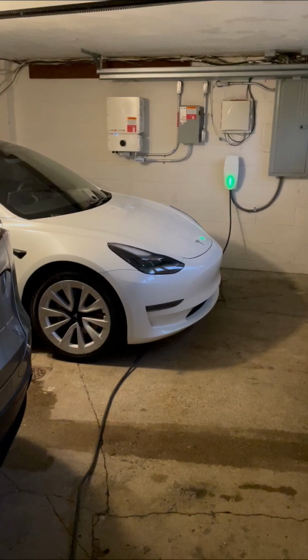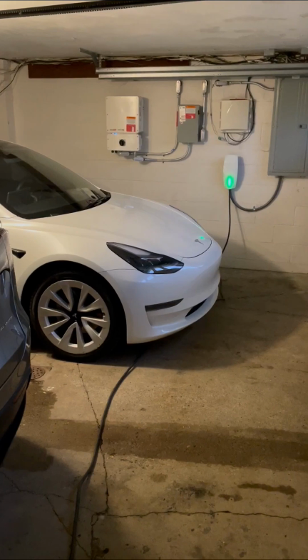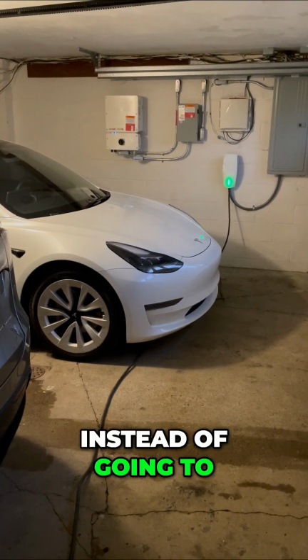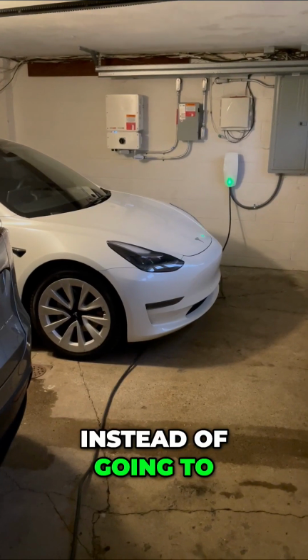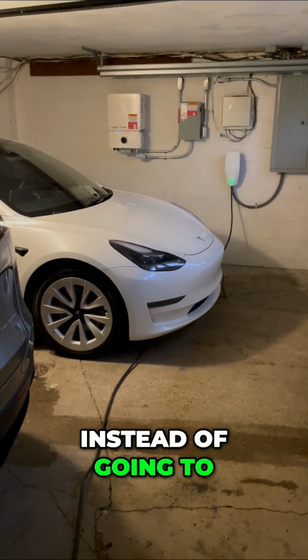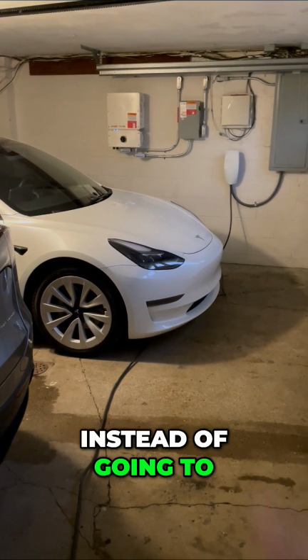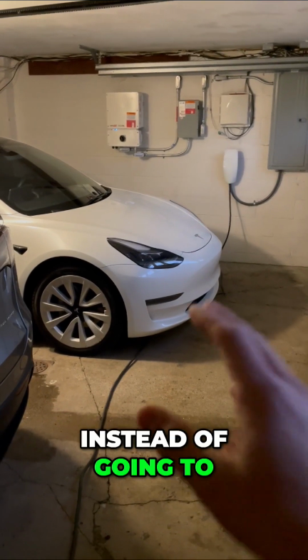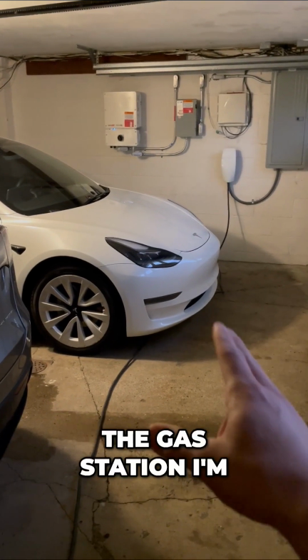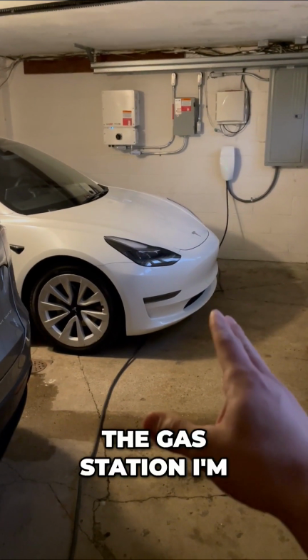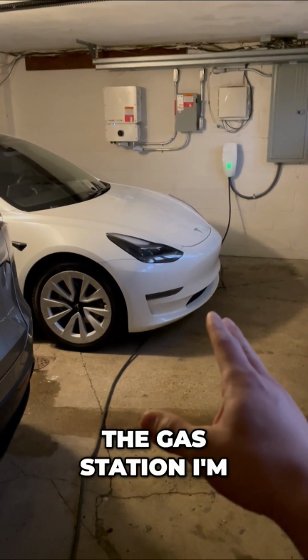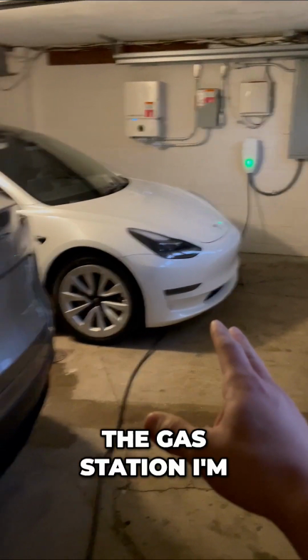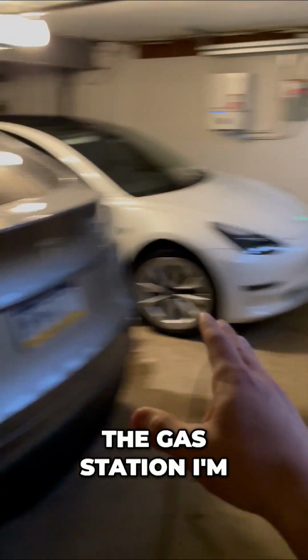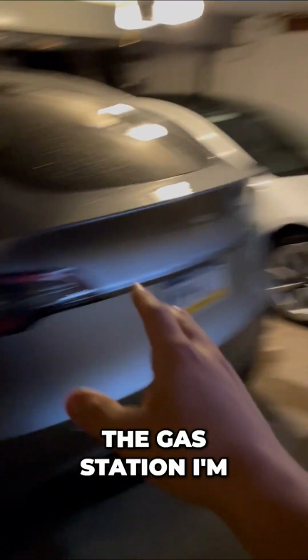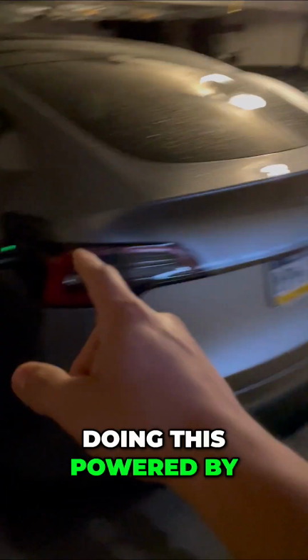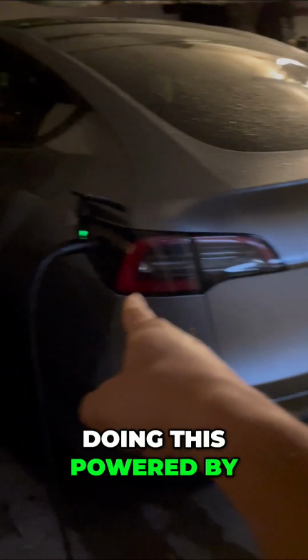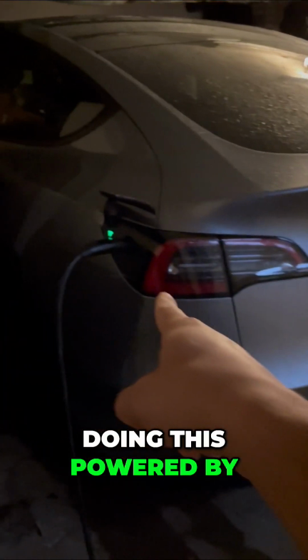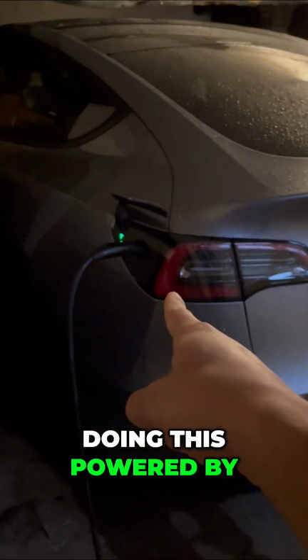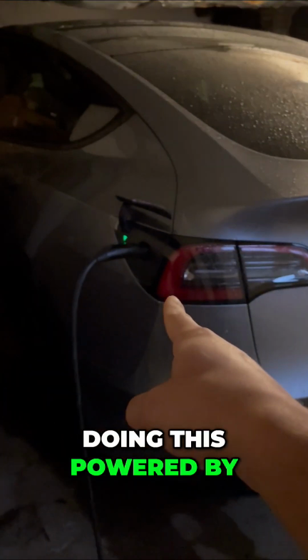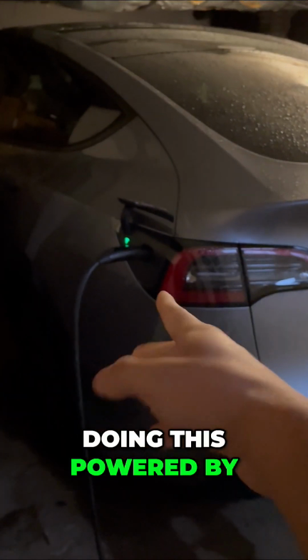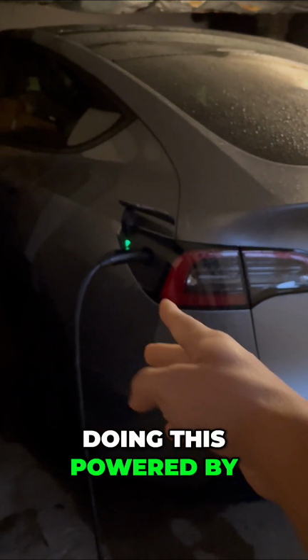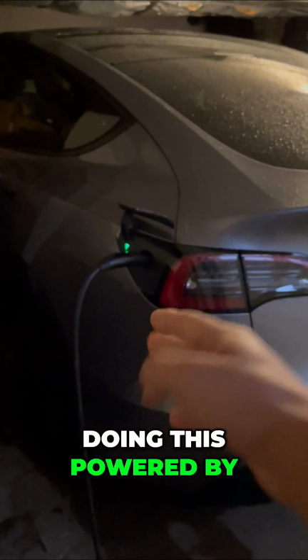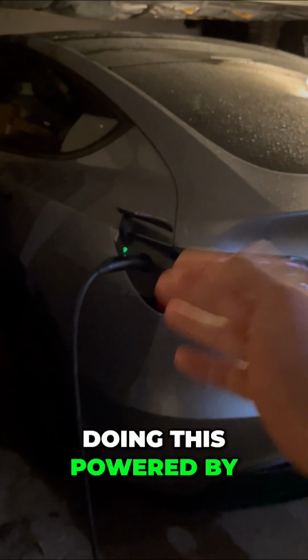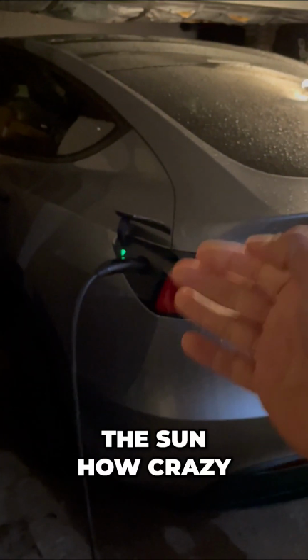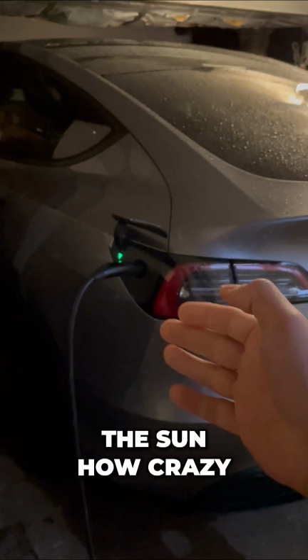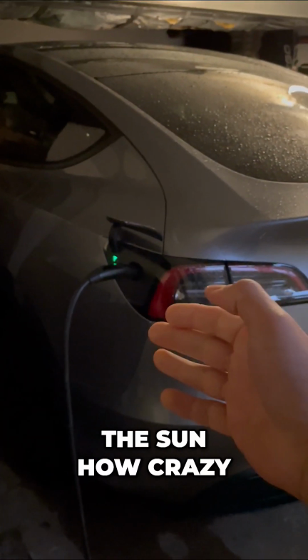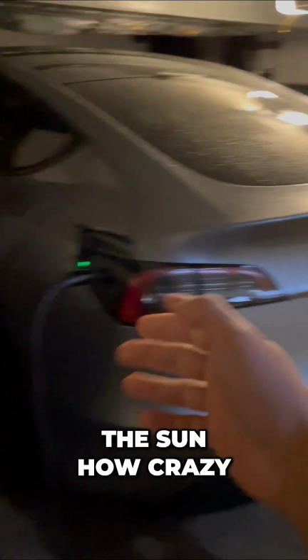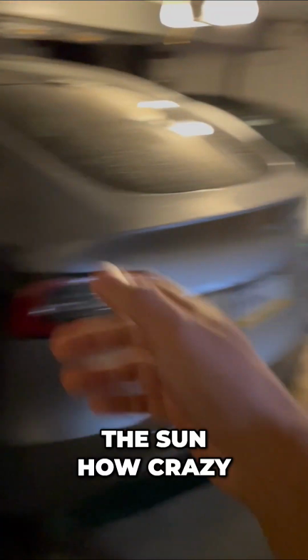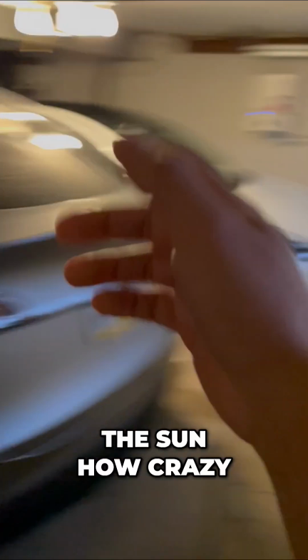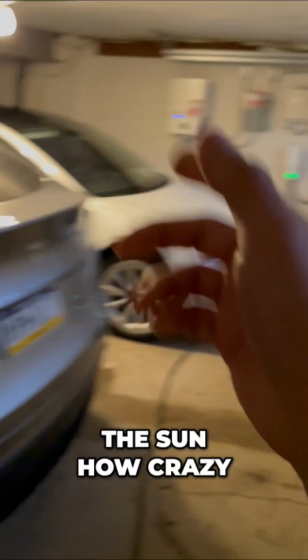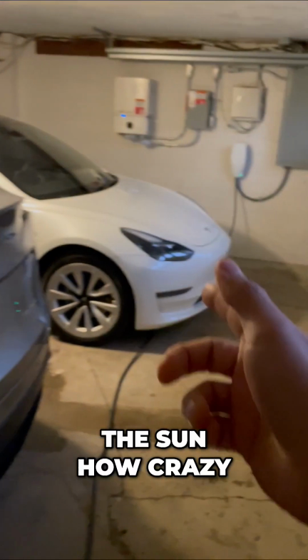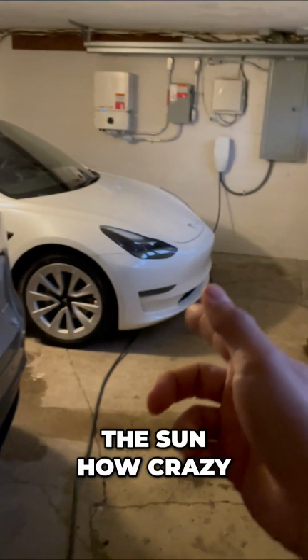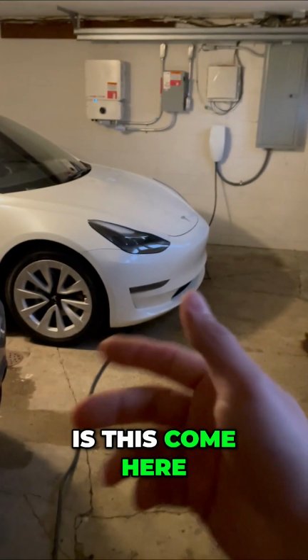Instead of going to the gas station, I'm doing this, powered by the sun. How crazy is this?